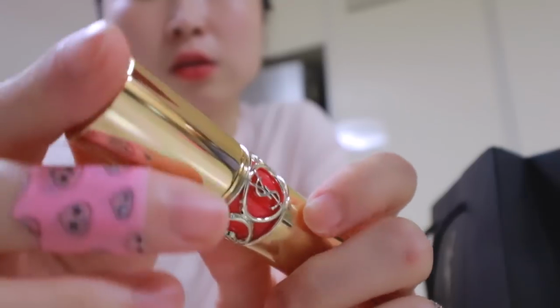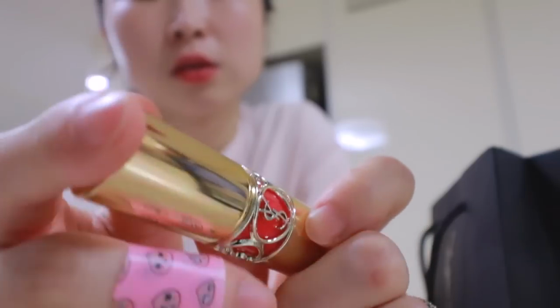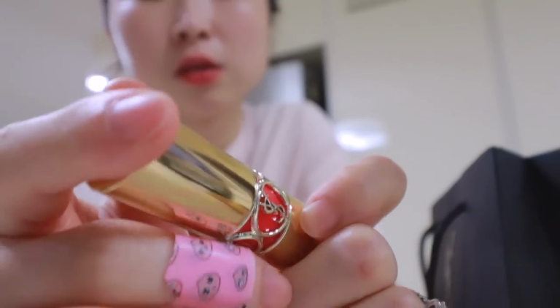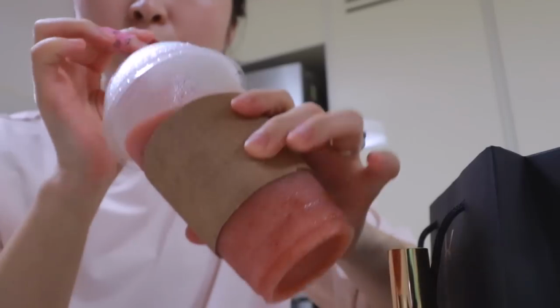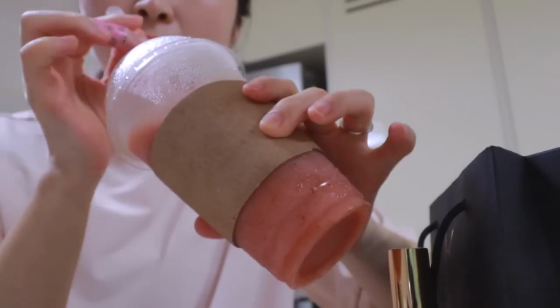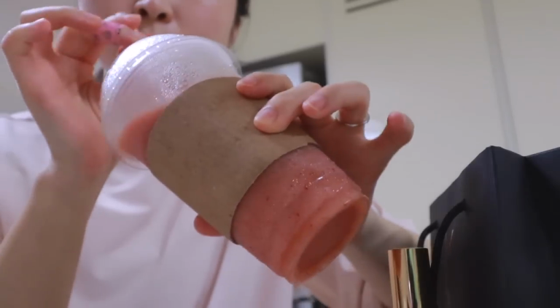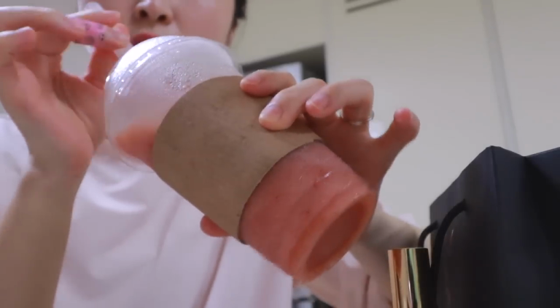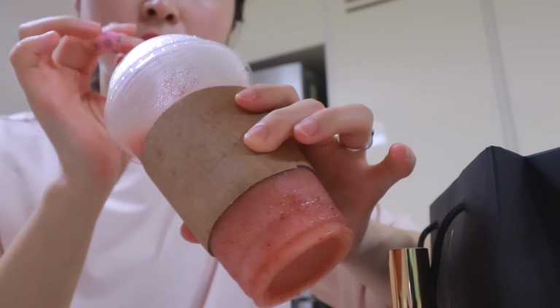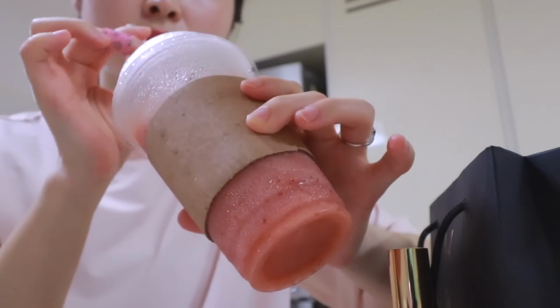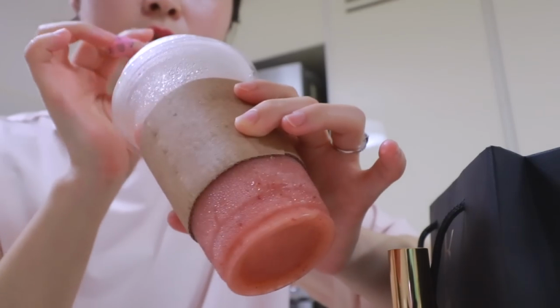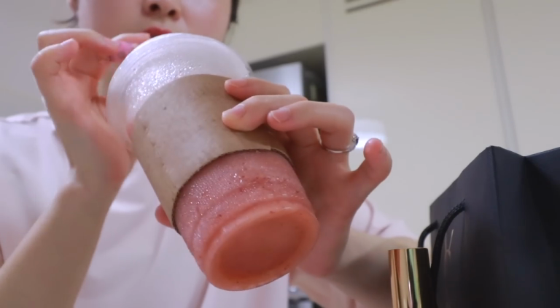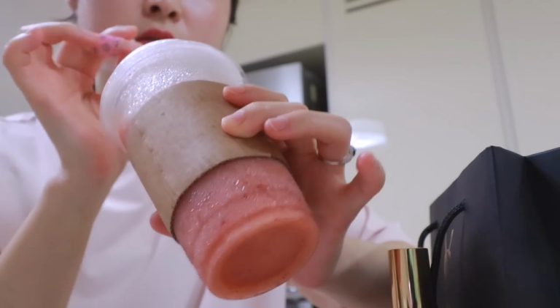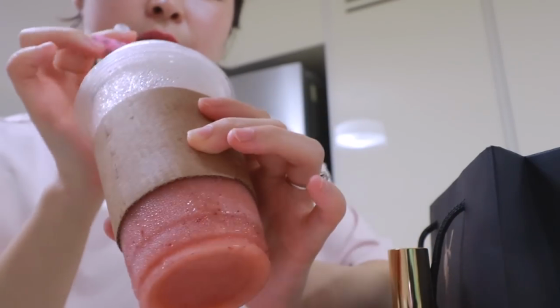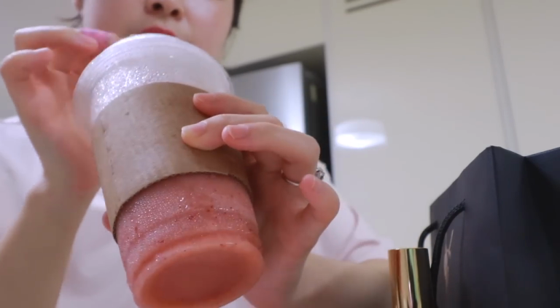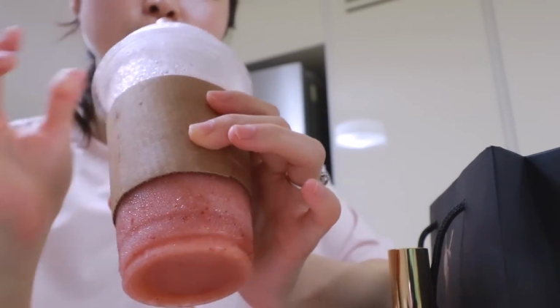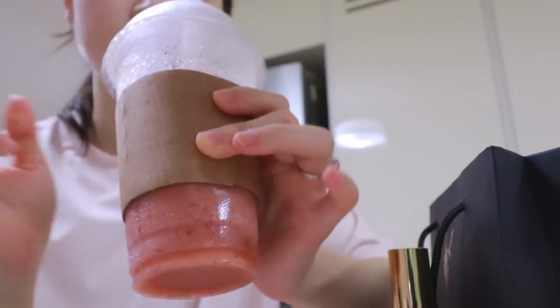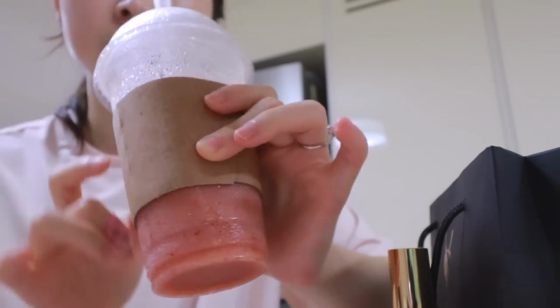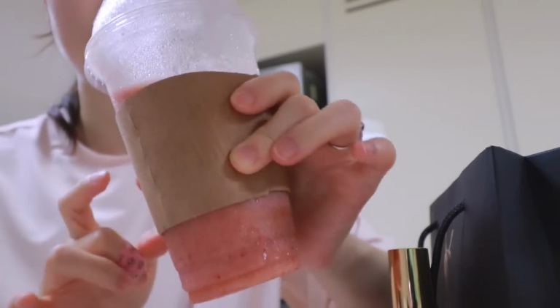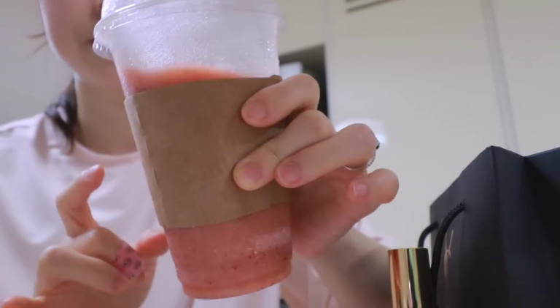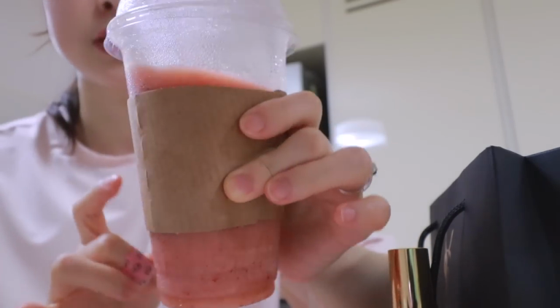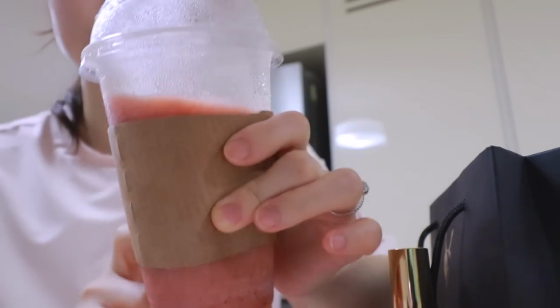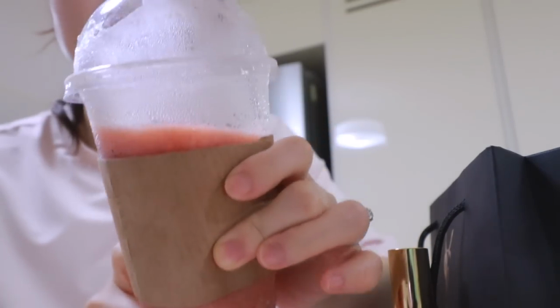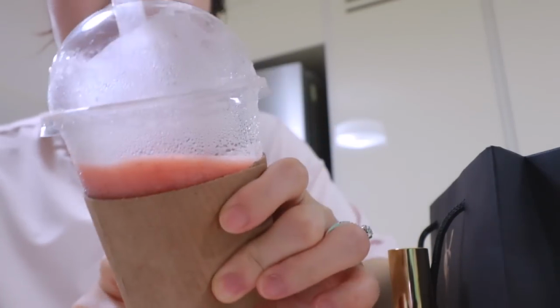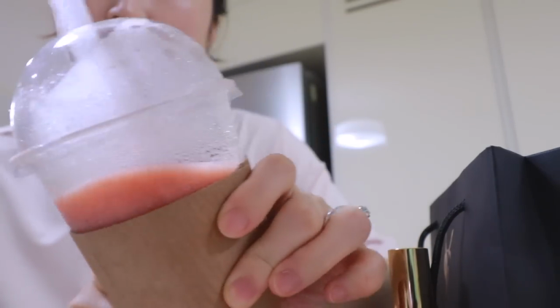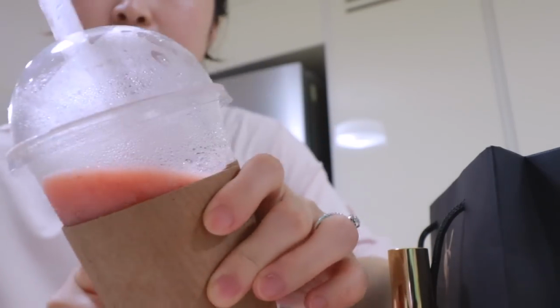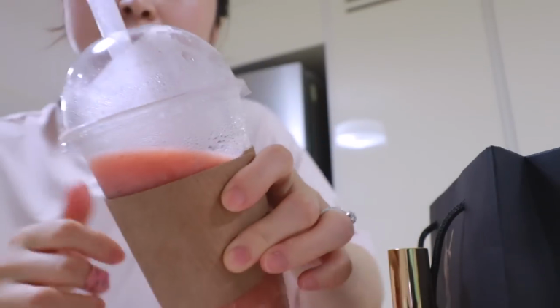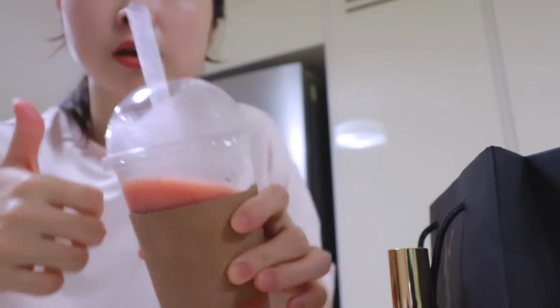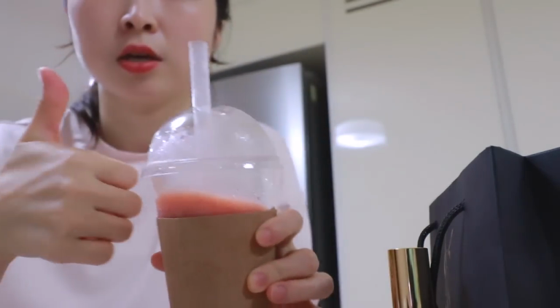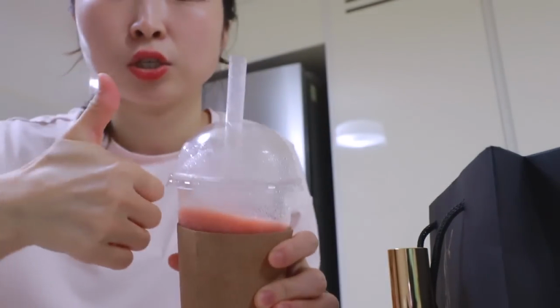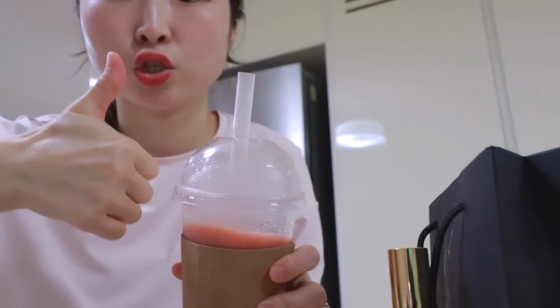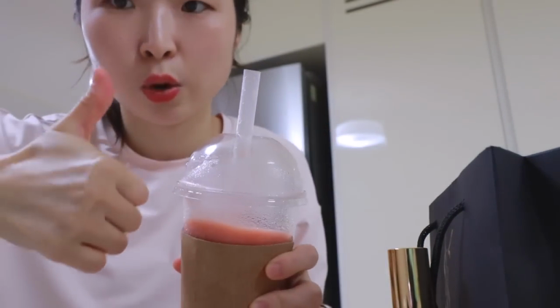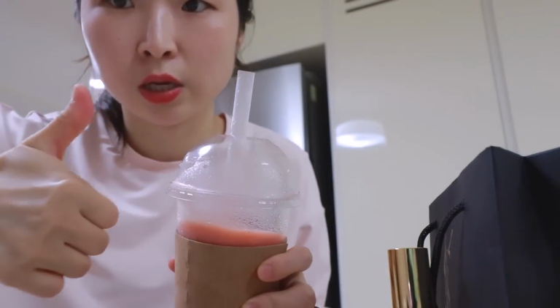By the way, I'm drinking this peach and plum smoothie and it's so good.